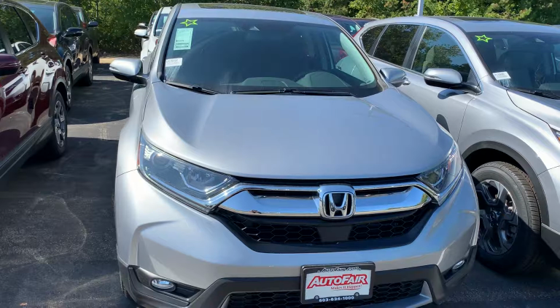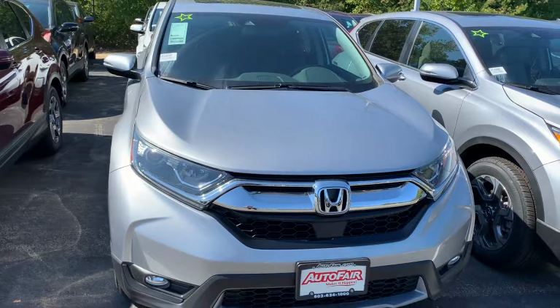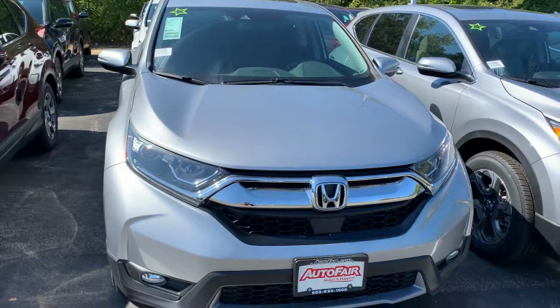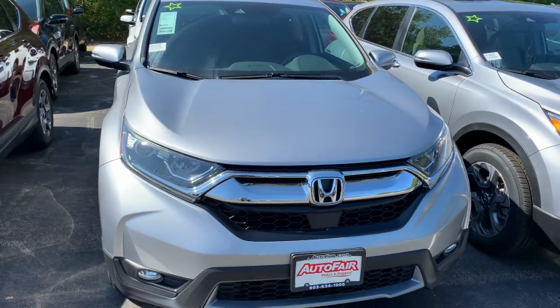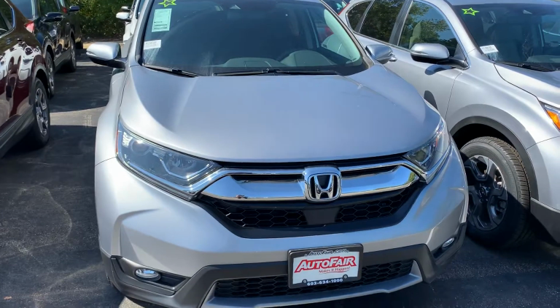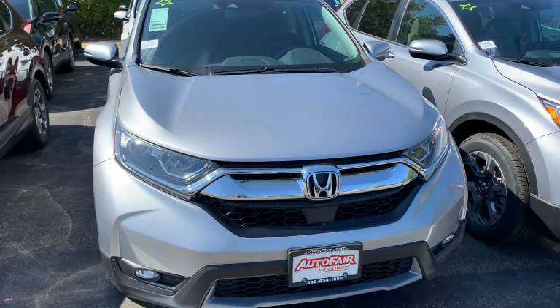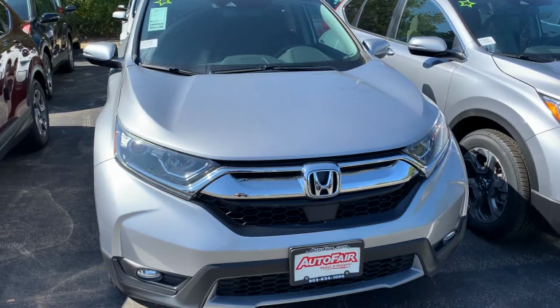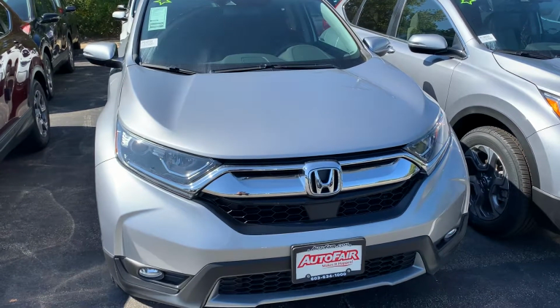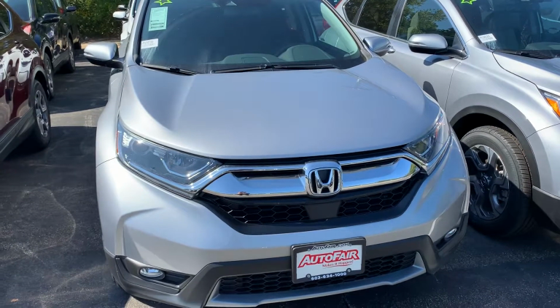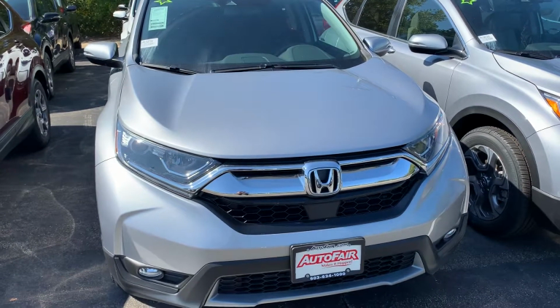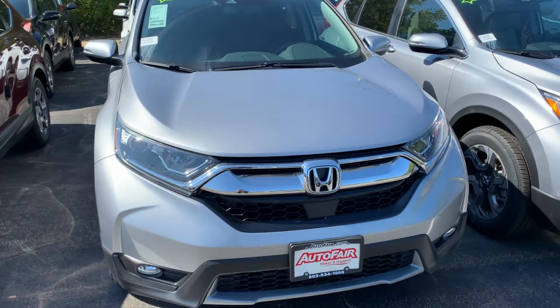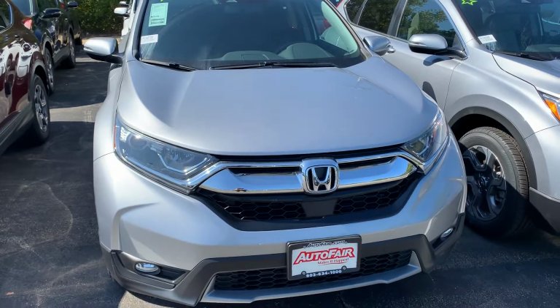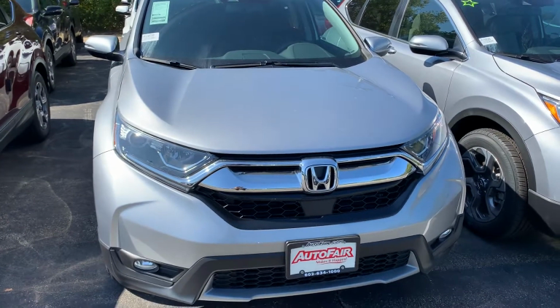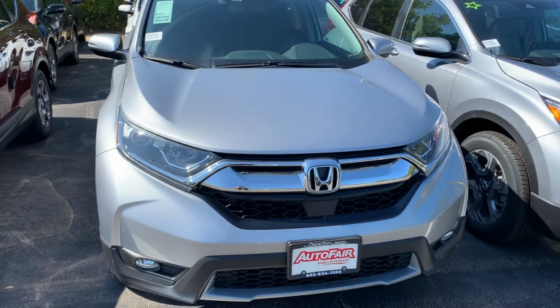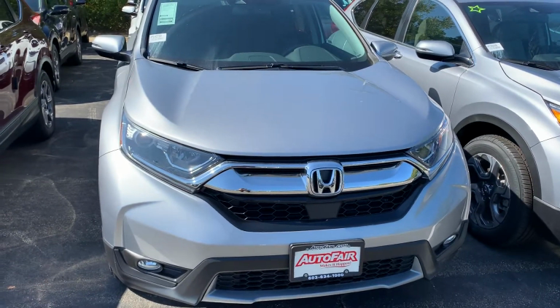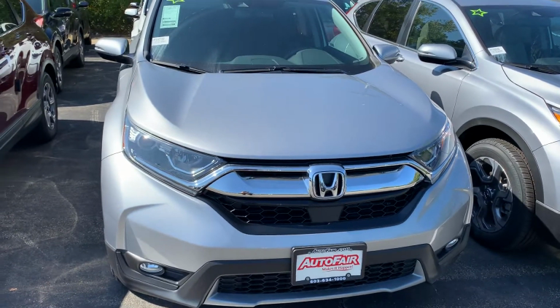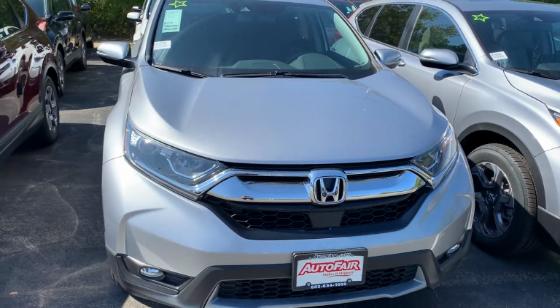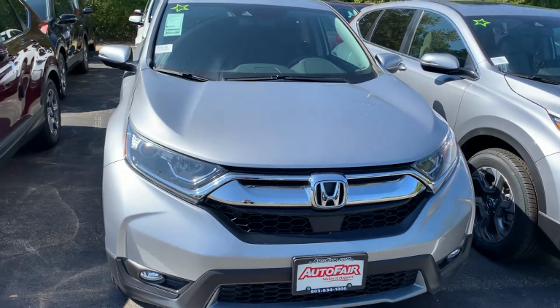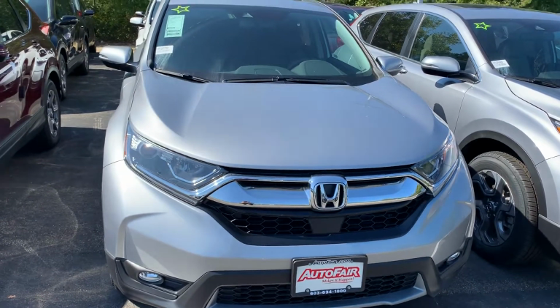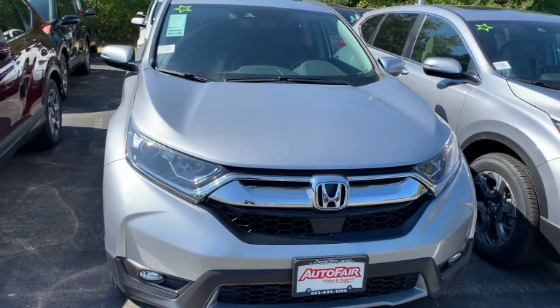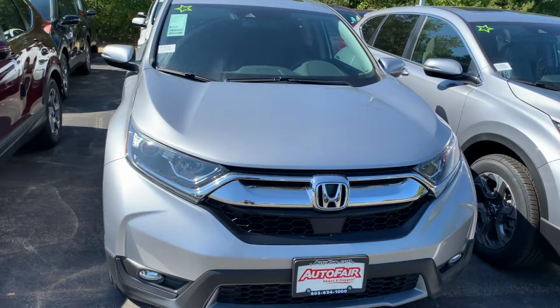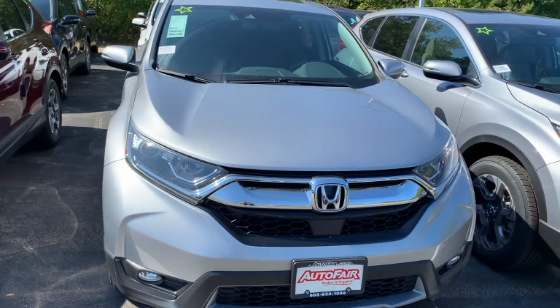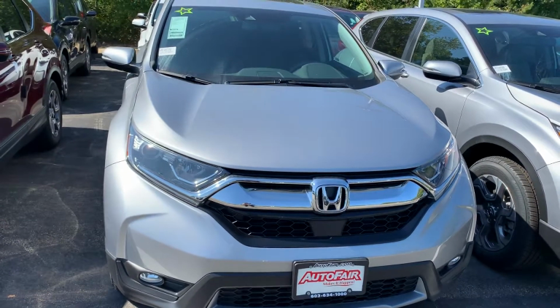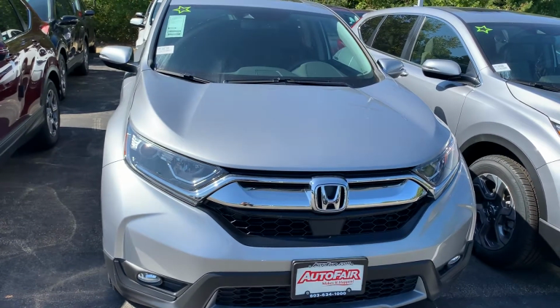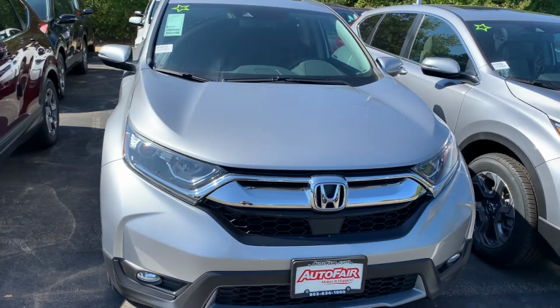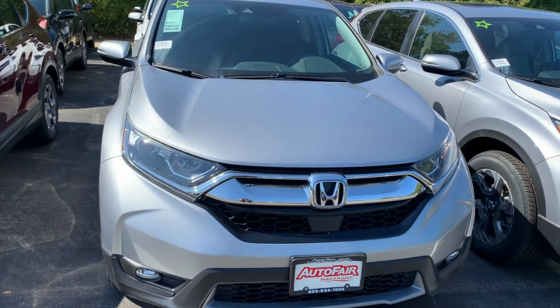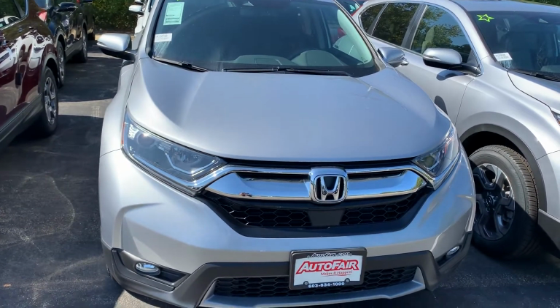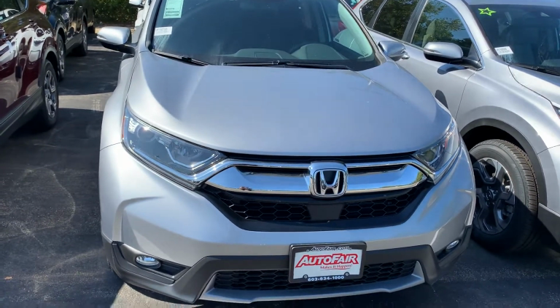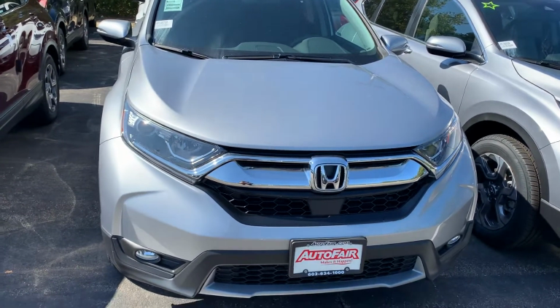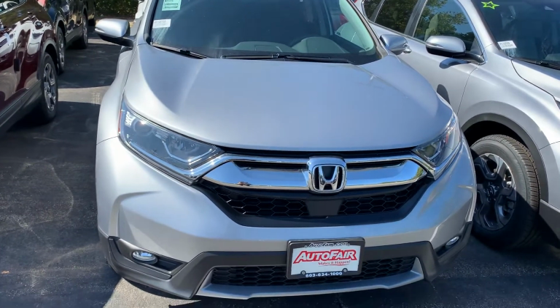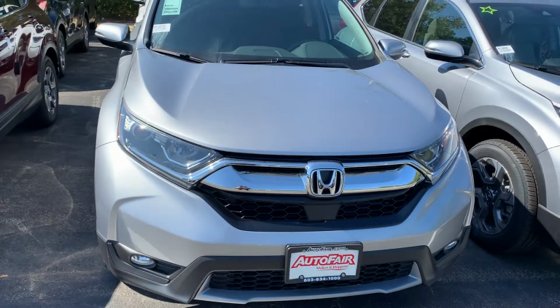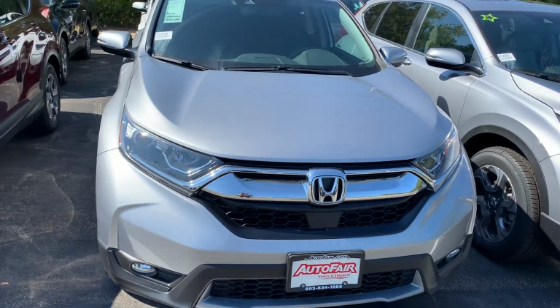Hi Jamie, Carrie here from AutoFair Honda. Here's the 2019 EXL CR-V.